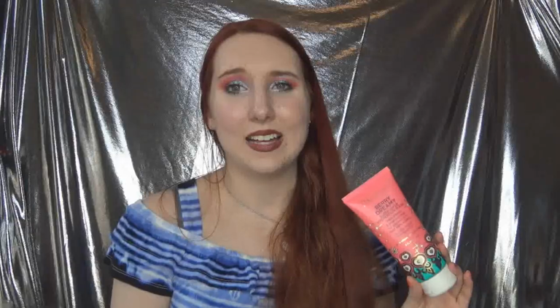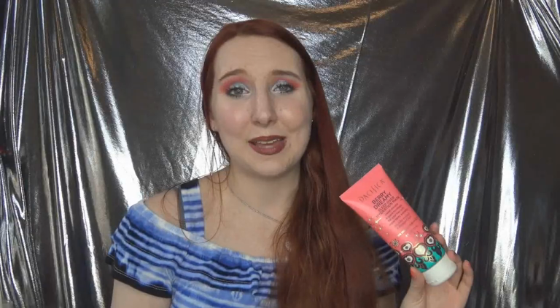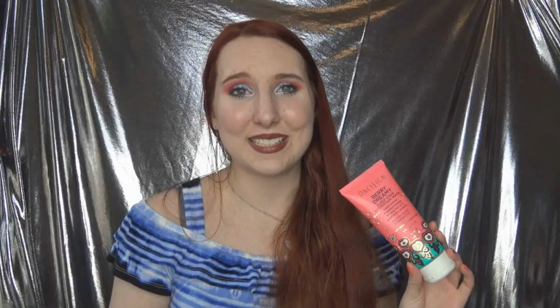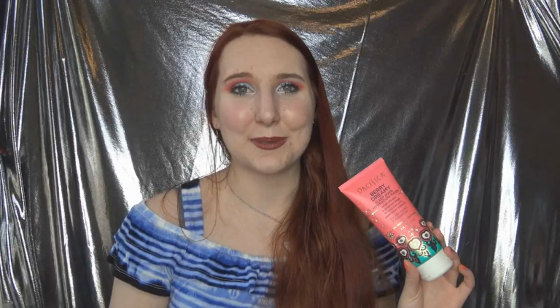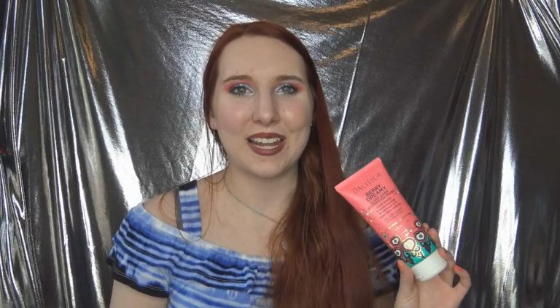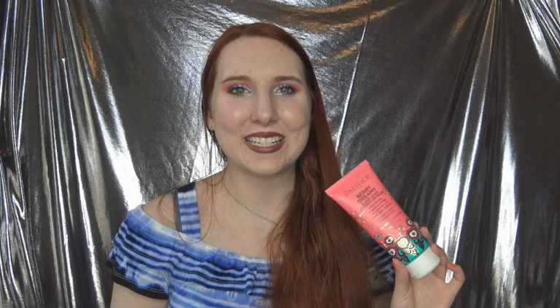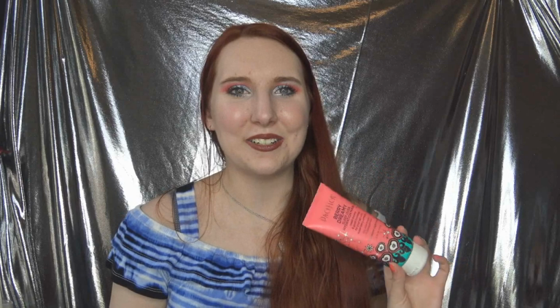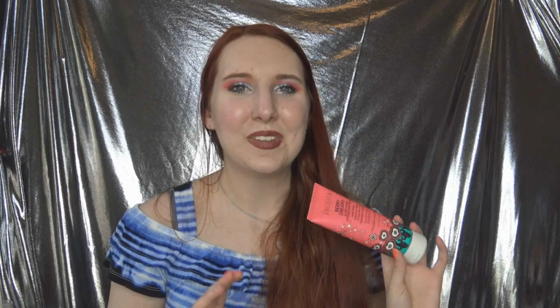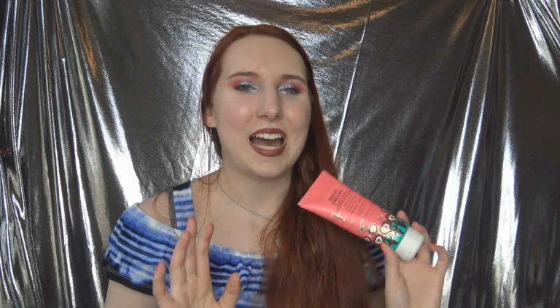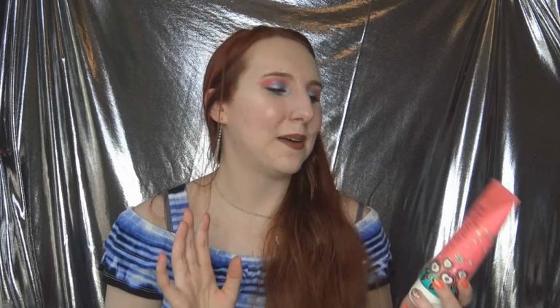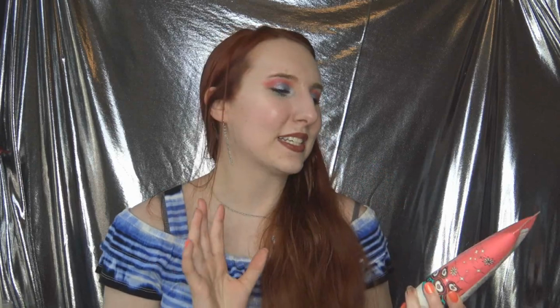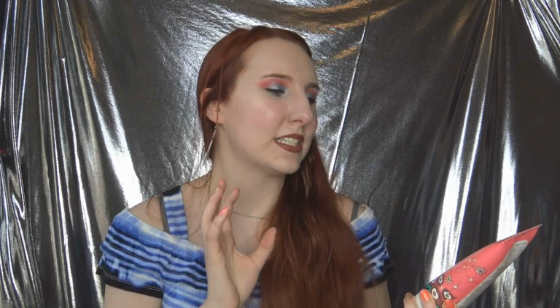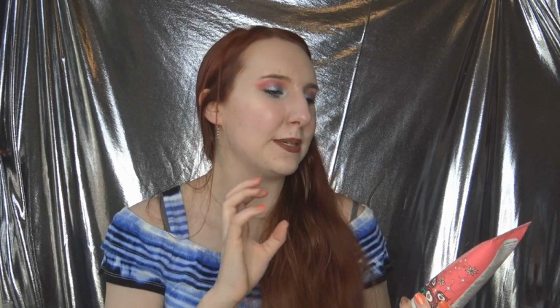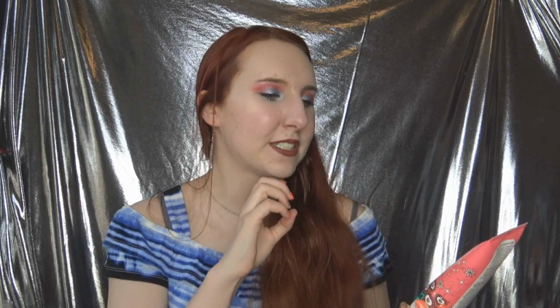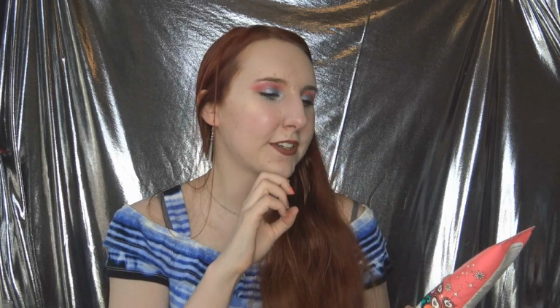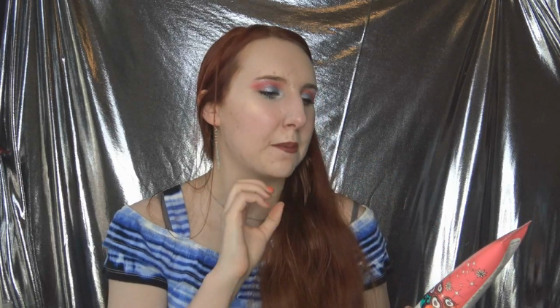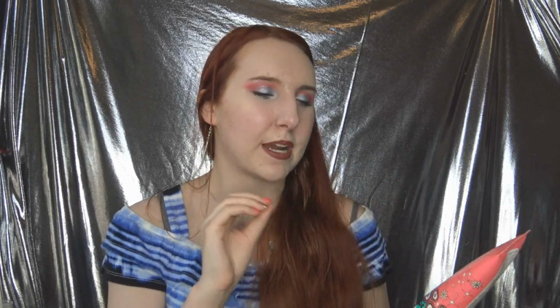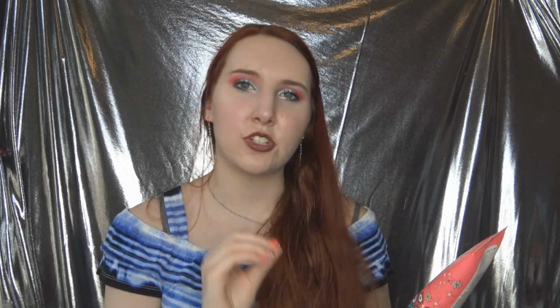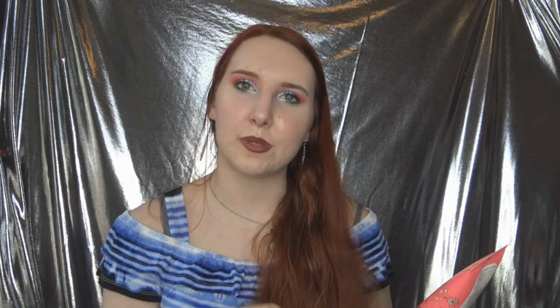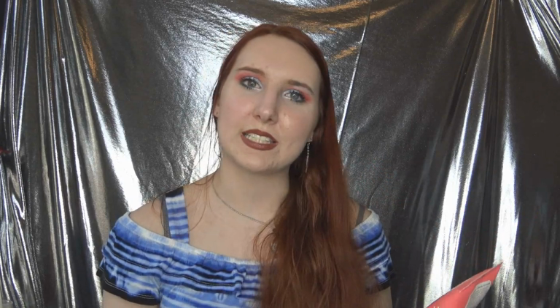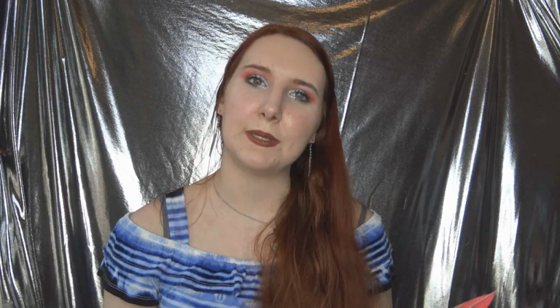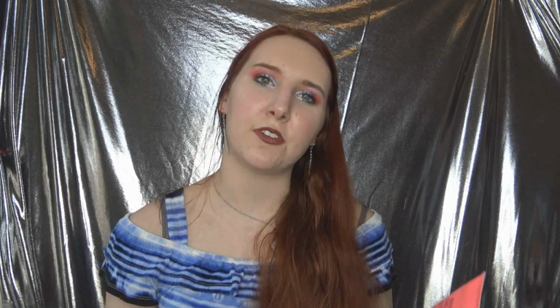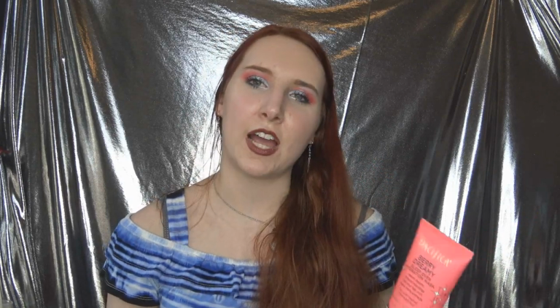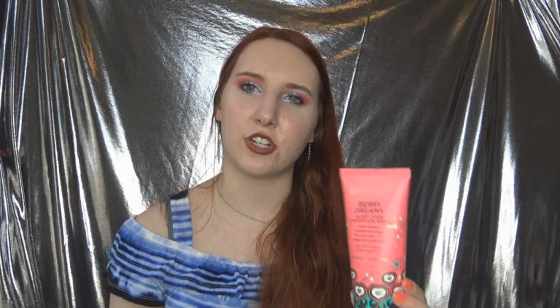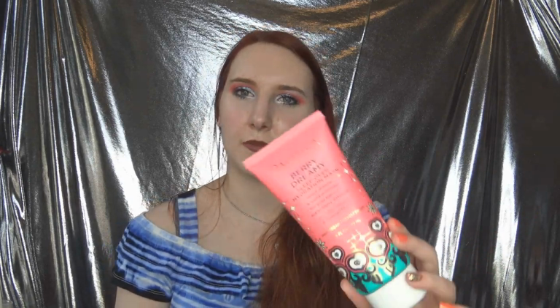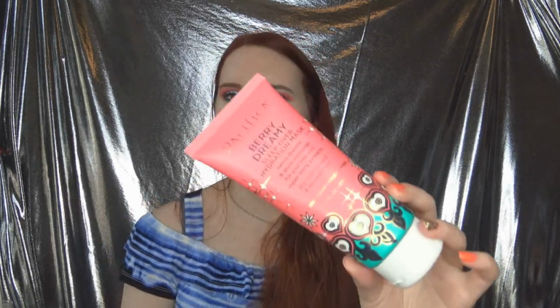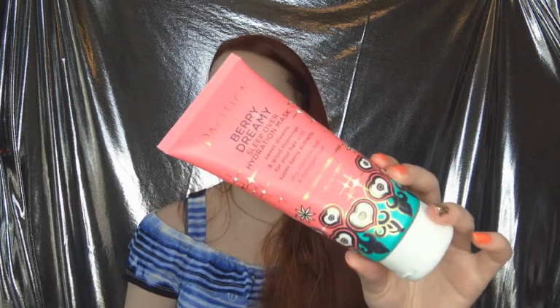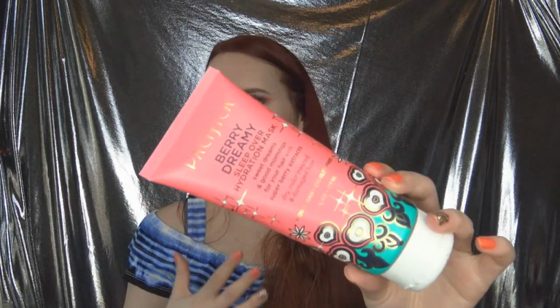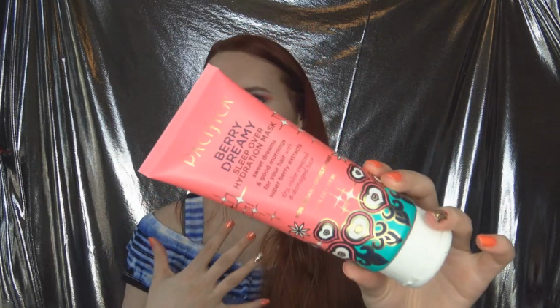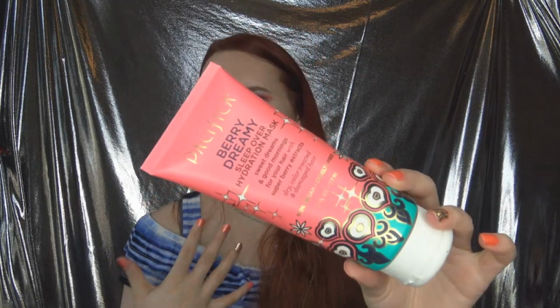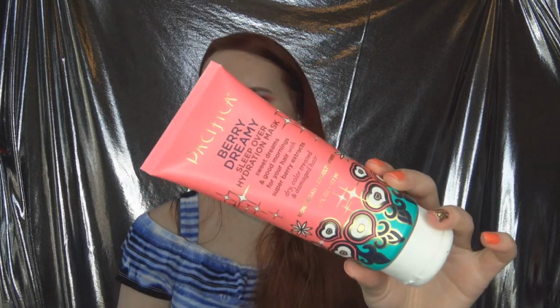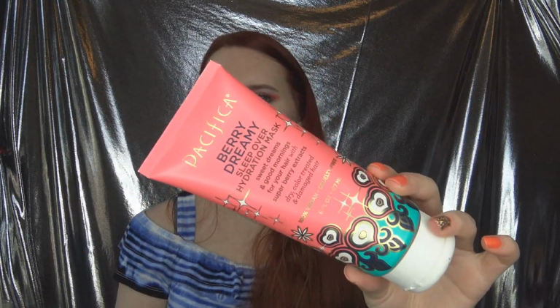I don't think I'm going to repurchase it right away because it's expensive and I'm trying some other products out. But I firmly, firmly recommend it. This is the Pacifica Berry Dreamy Sleep Over Hydration Mask, which is for the hair.